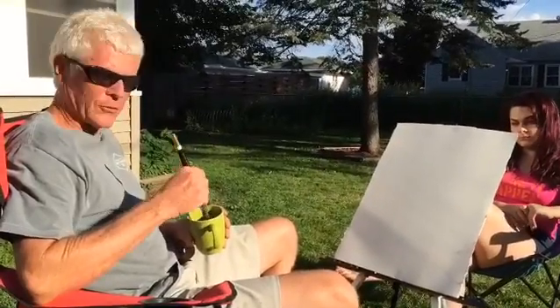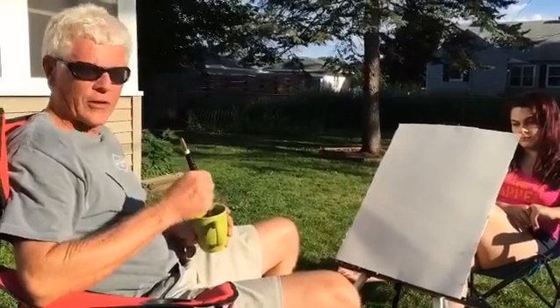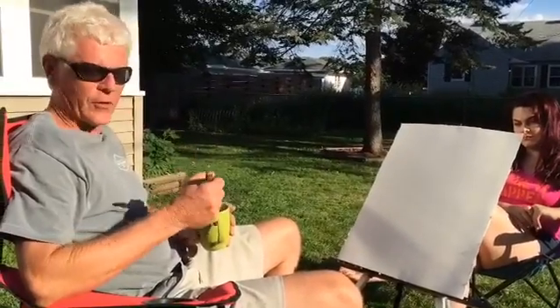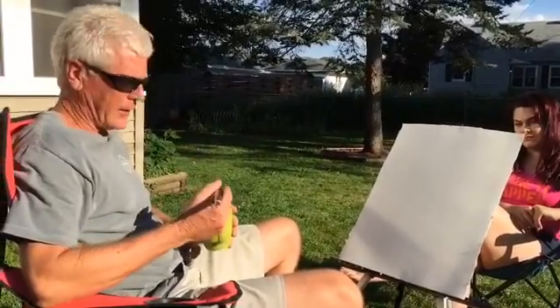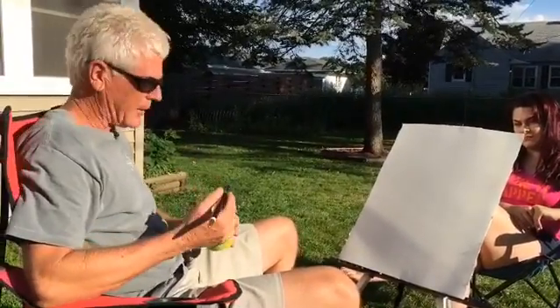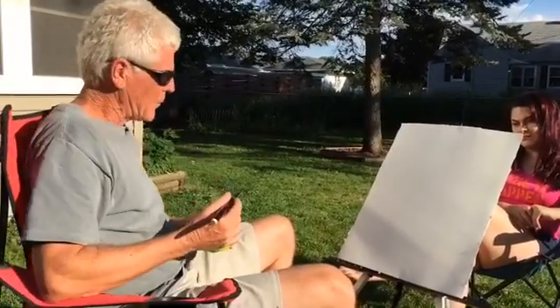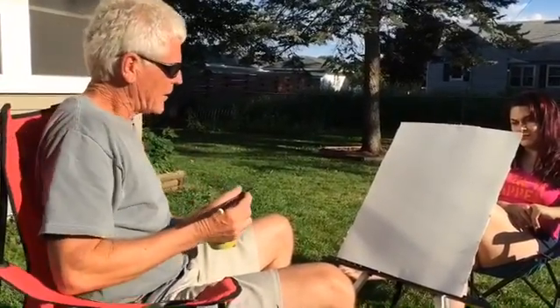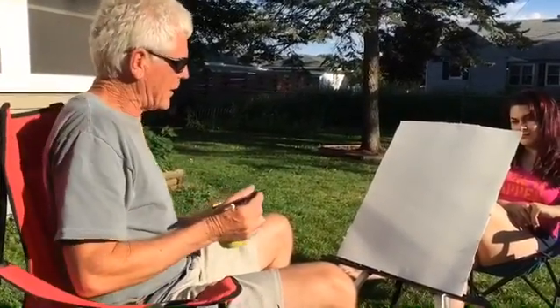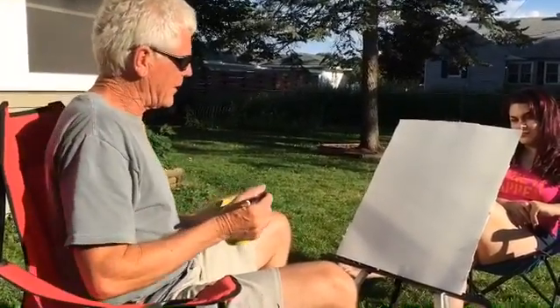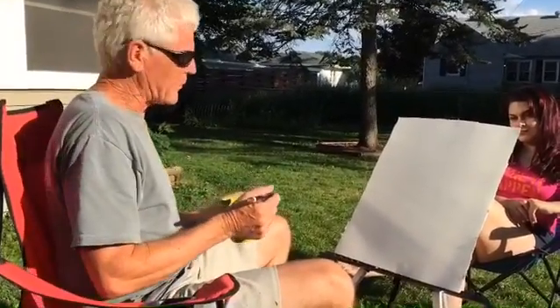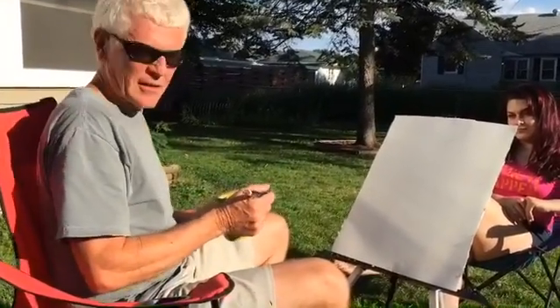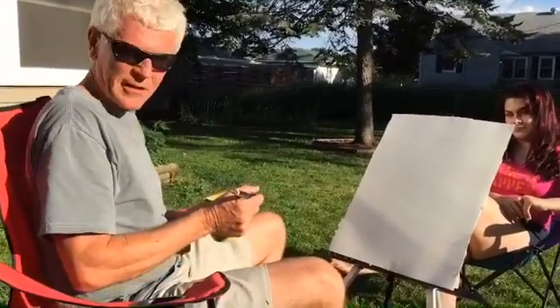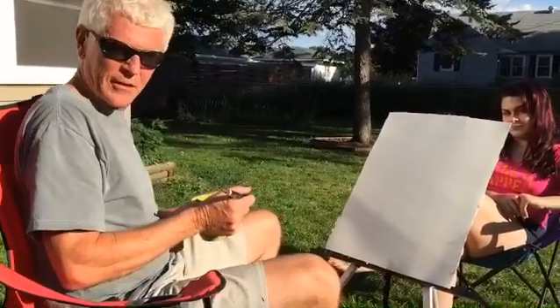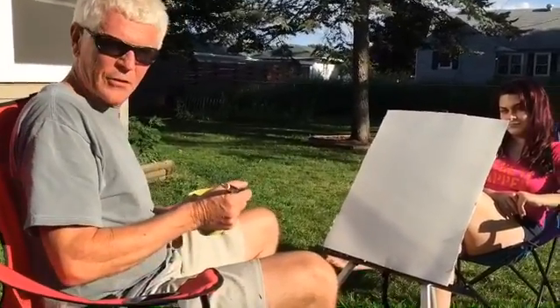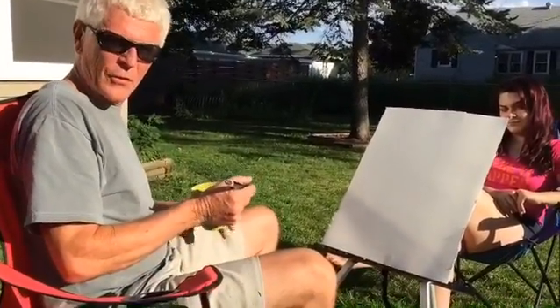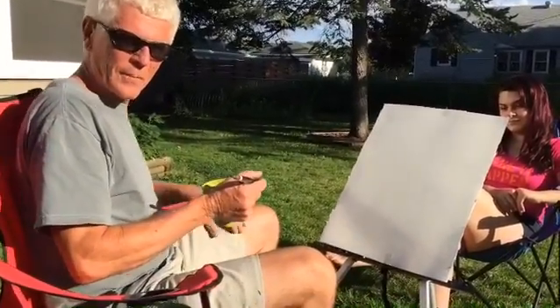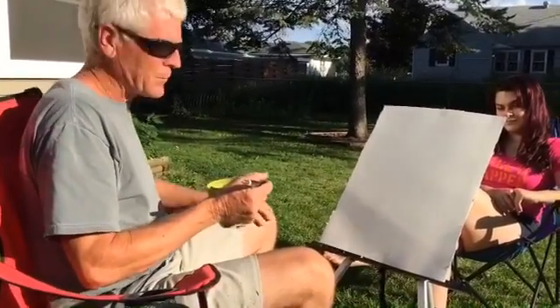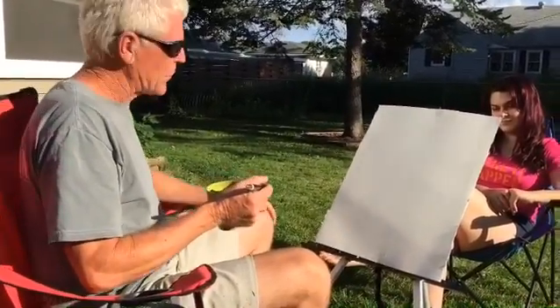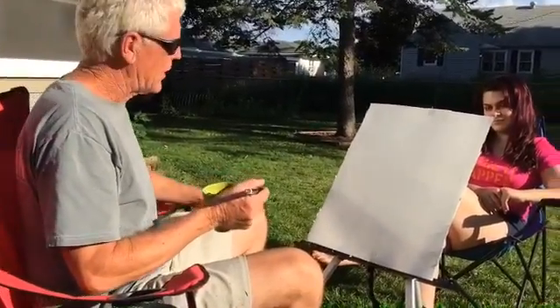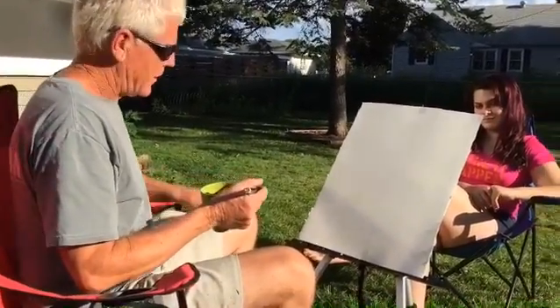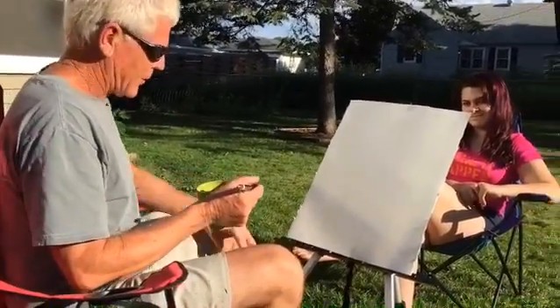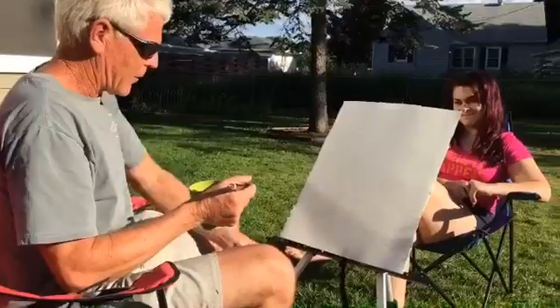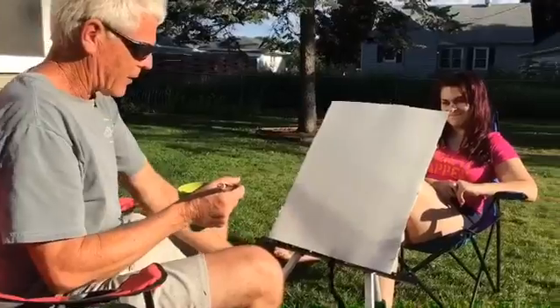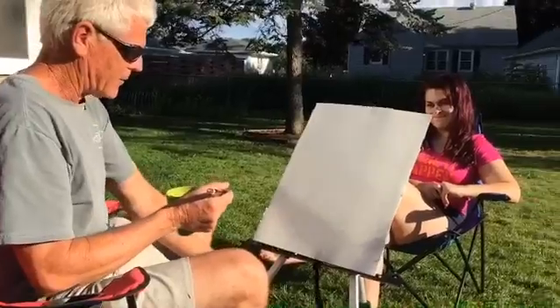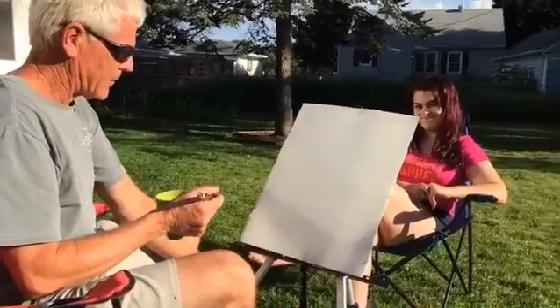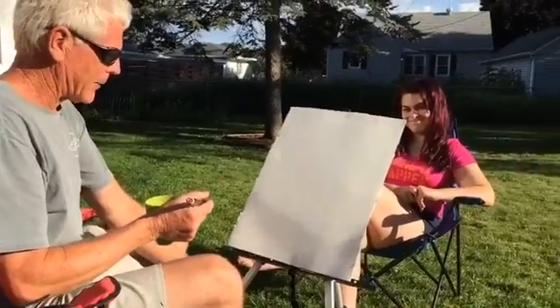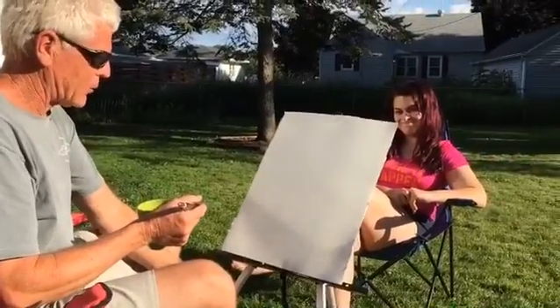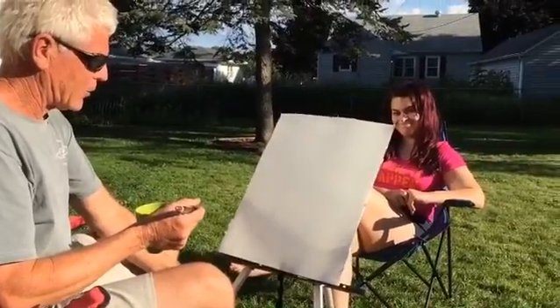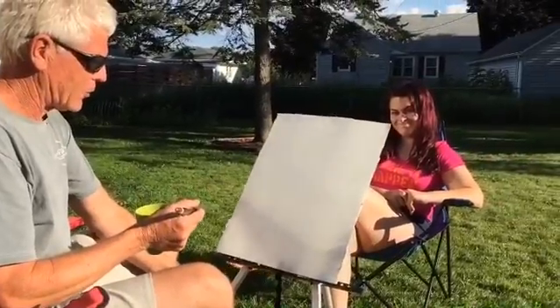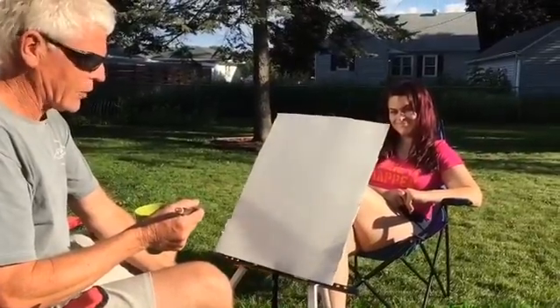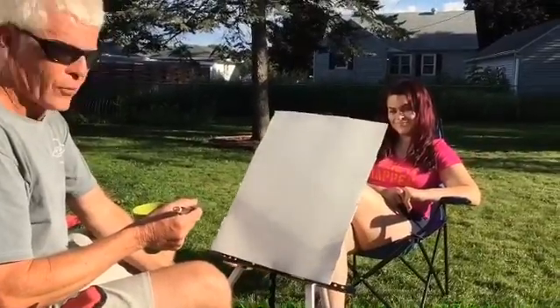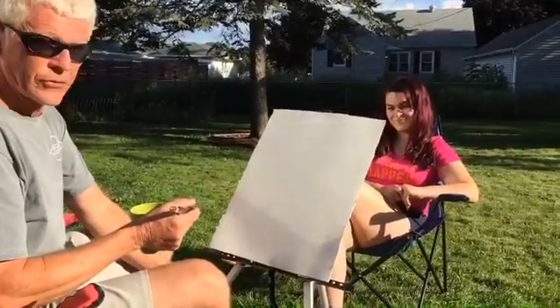So I'm gonna try to do it. I got Katie here, she volunteered to be my model, and I'm gonna do her a little quick portrait.